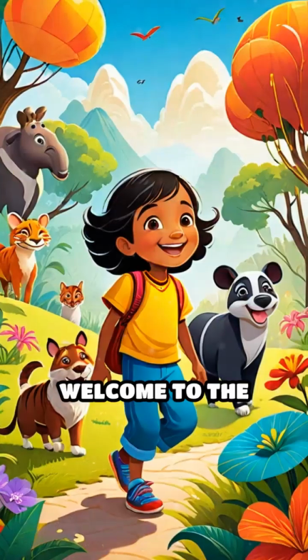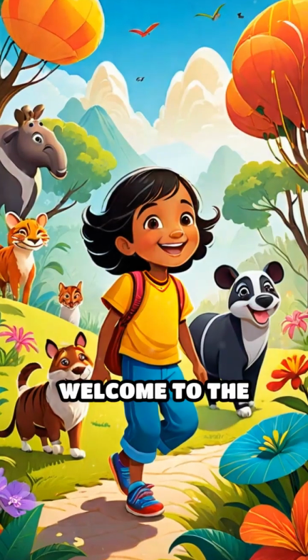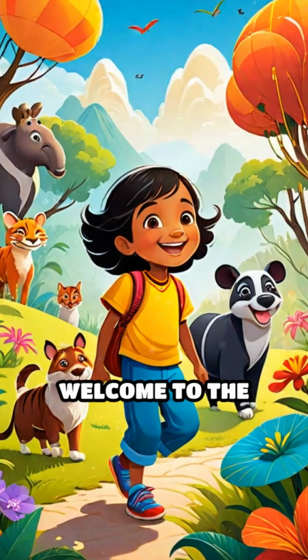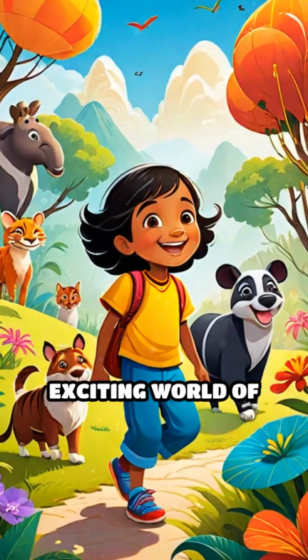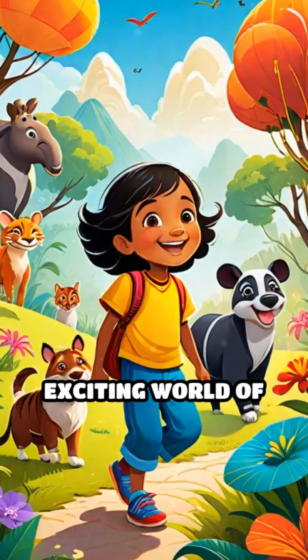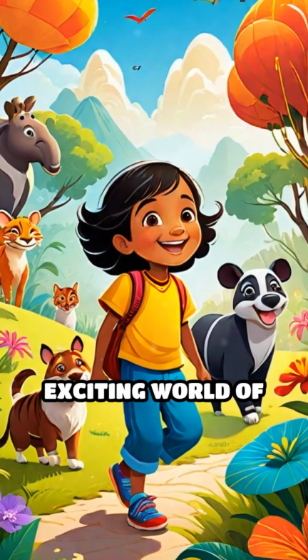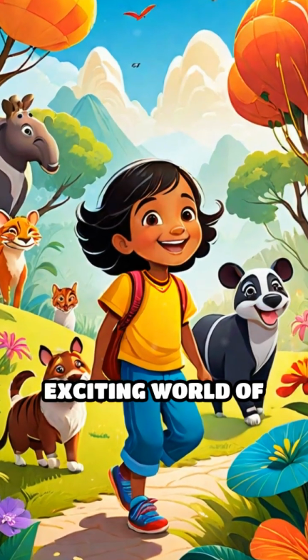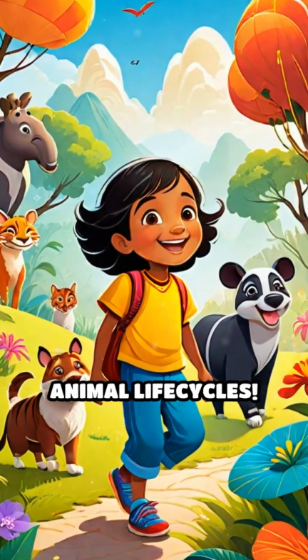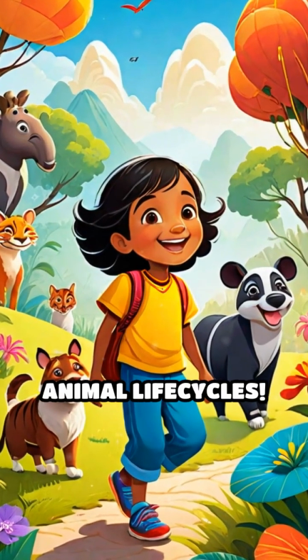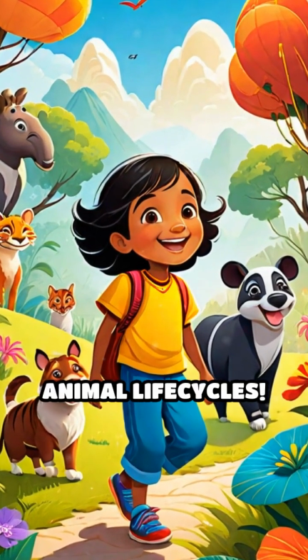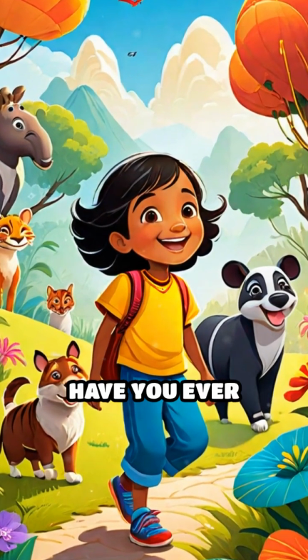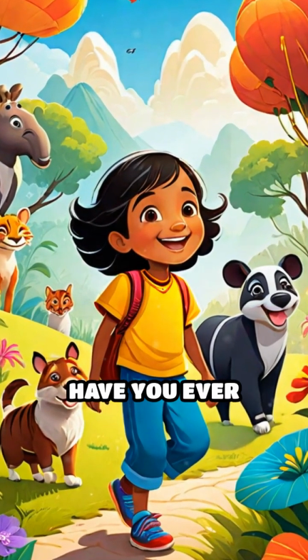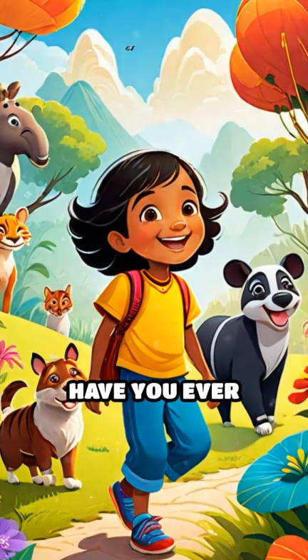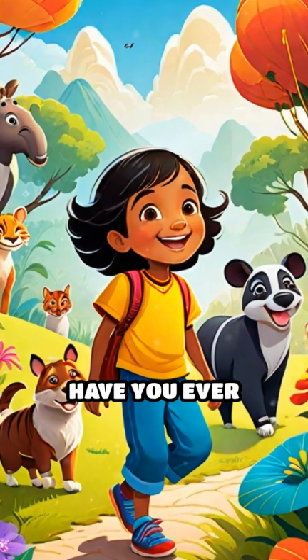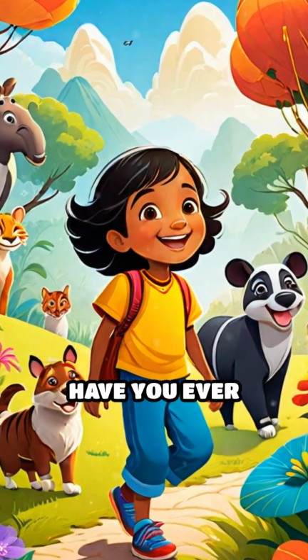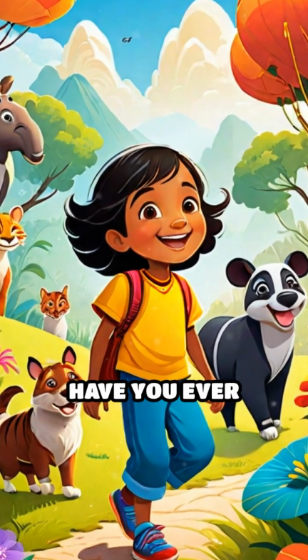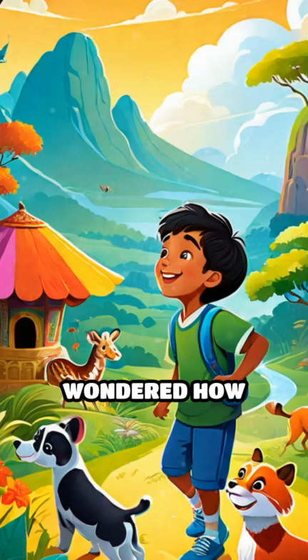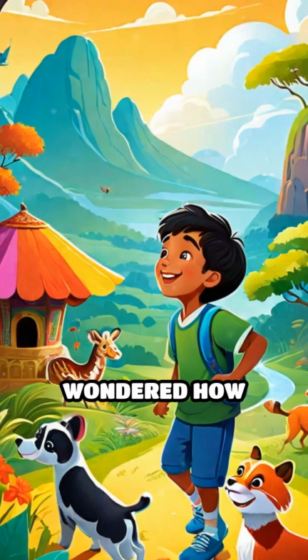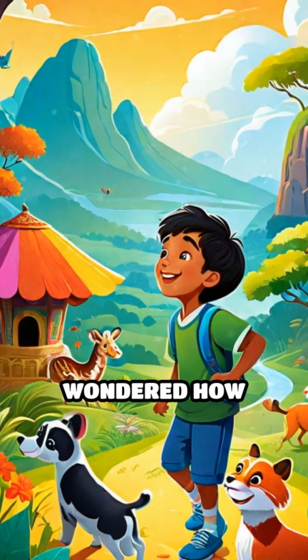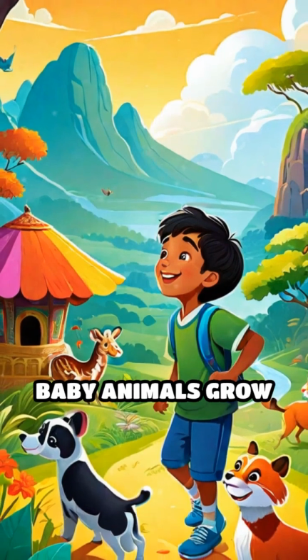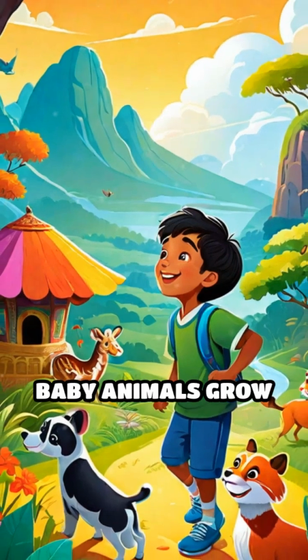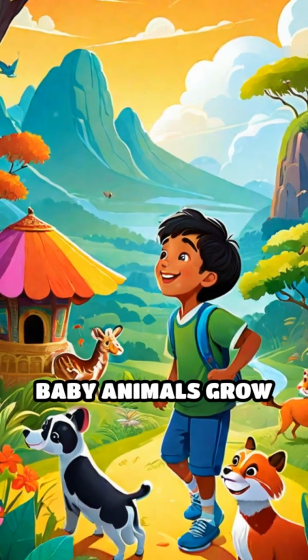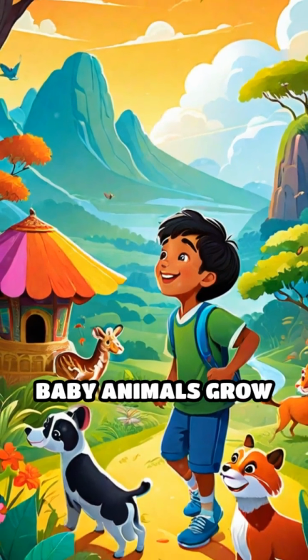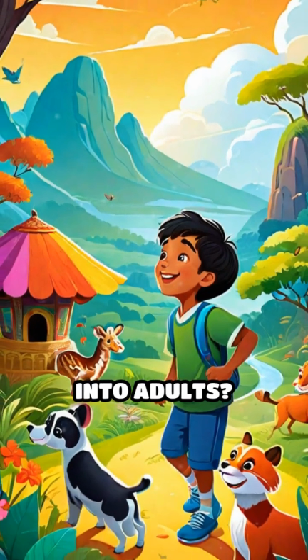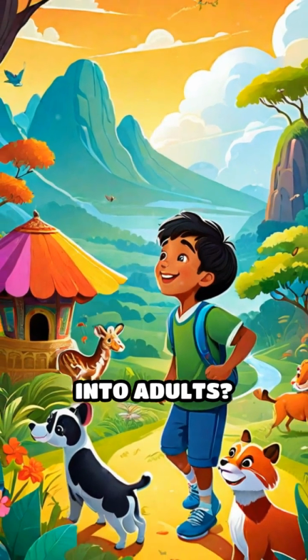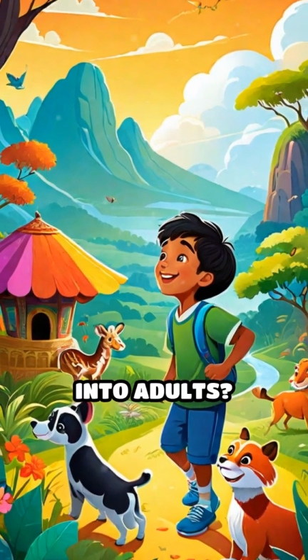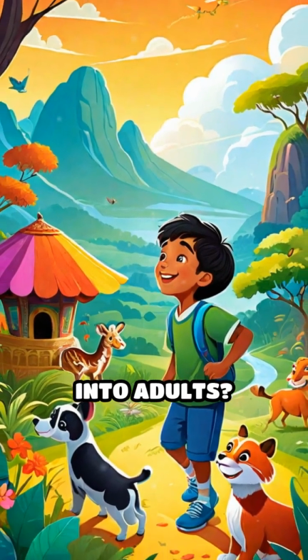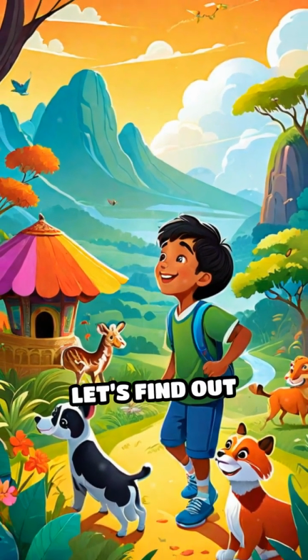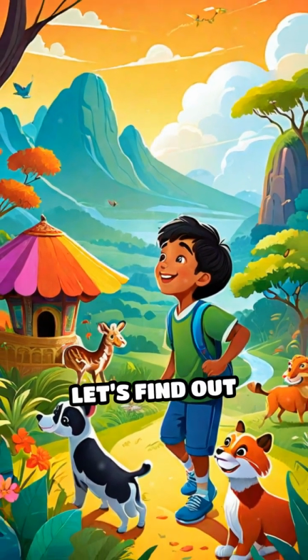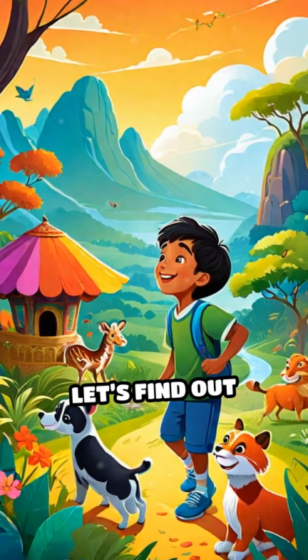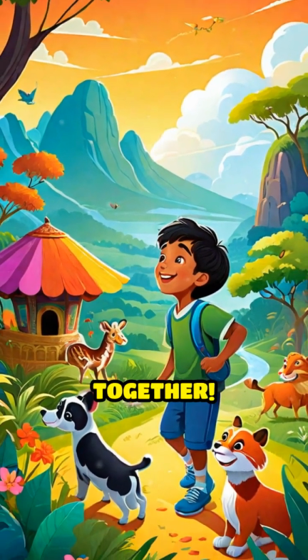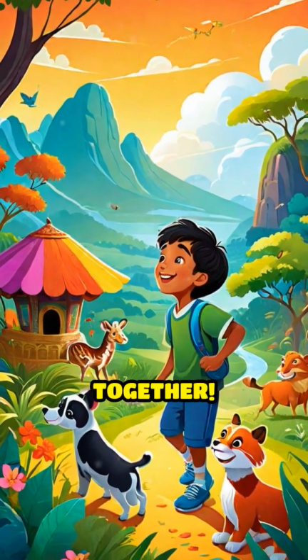Welcome to the exciting world of animal life cycles. Have you ever wondered how baby animals grow into adults? Let's find out together.